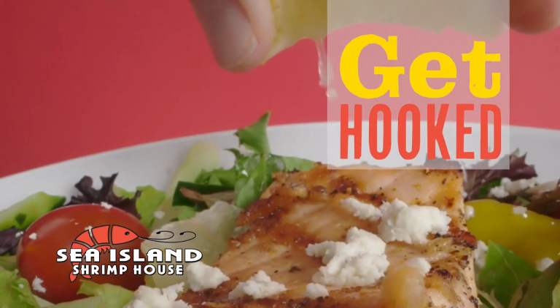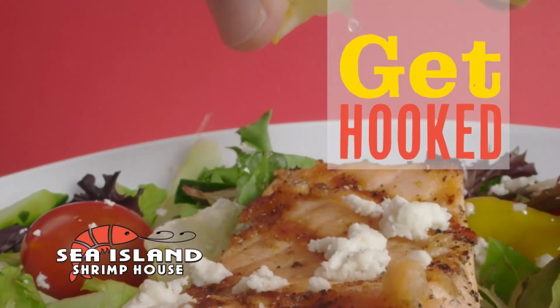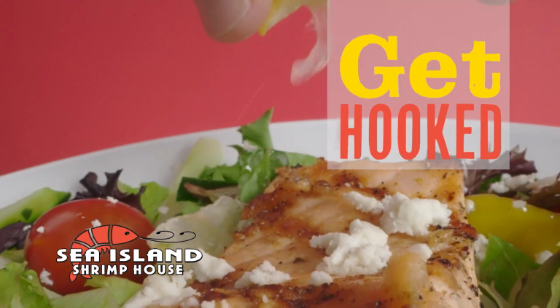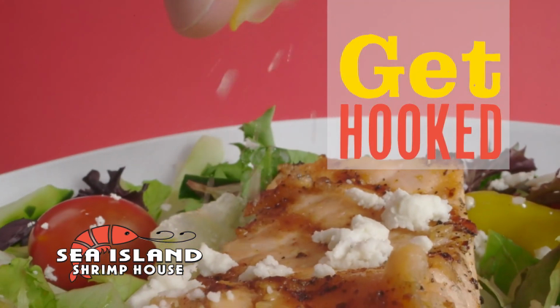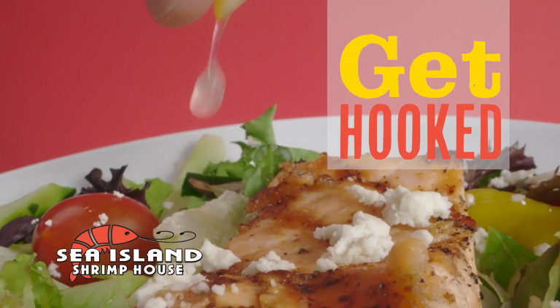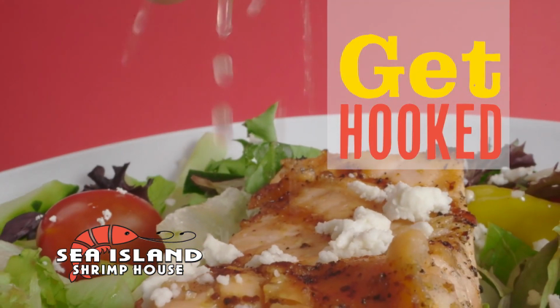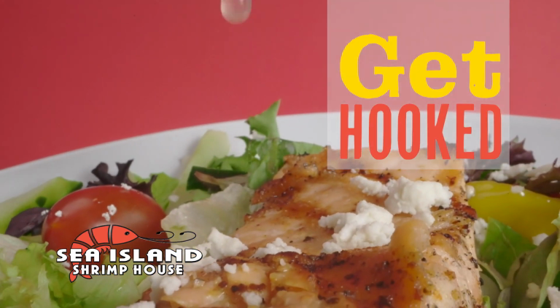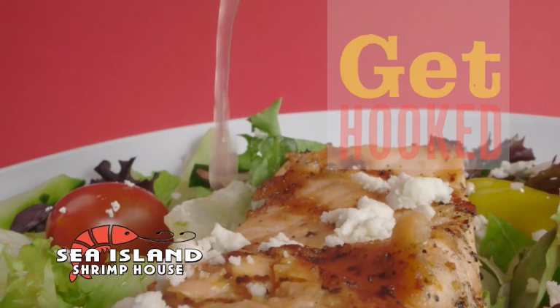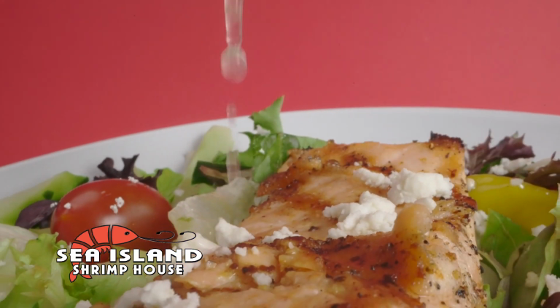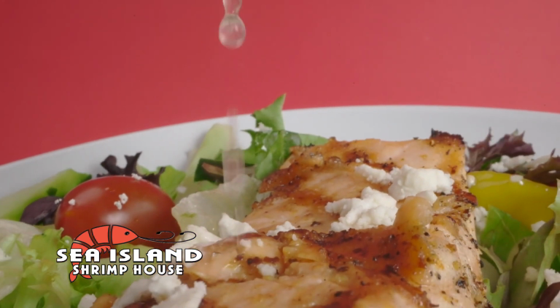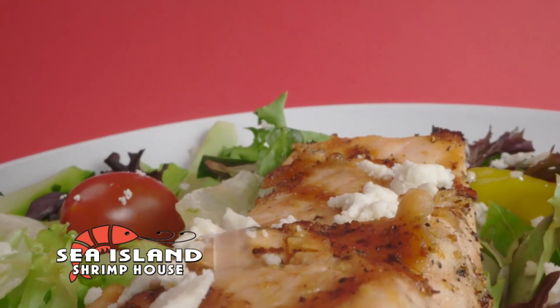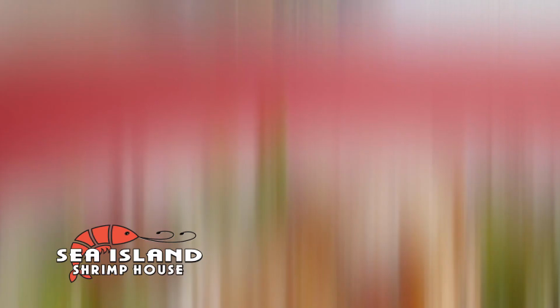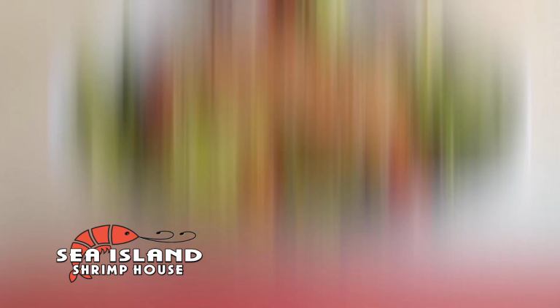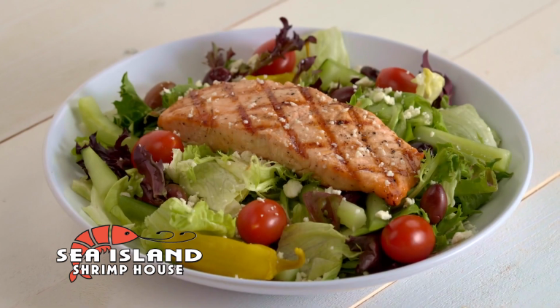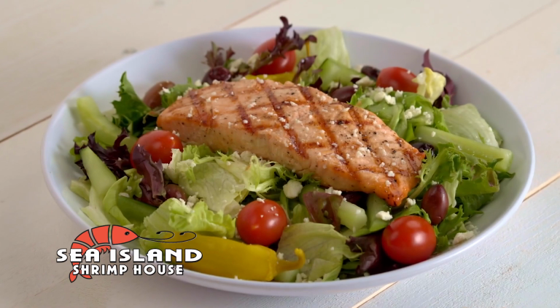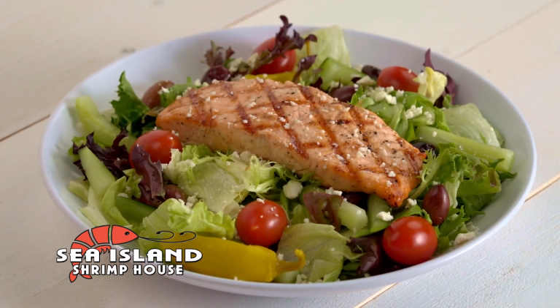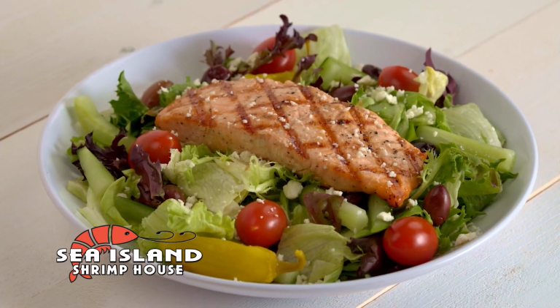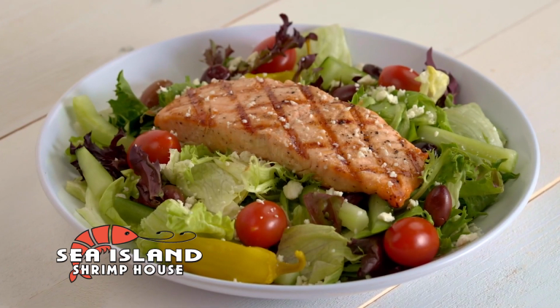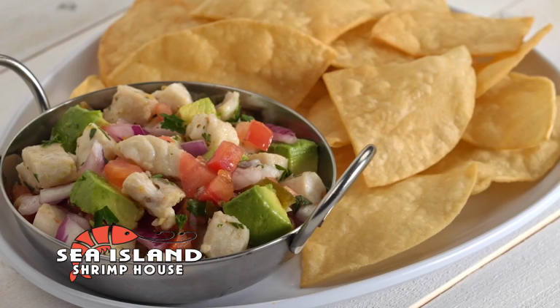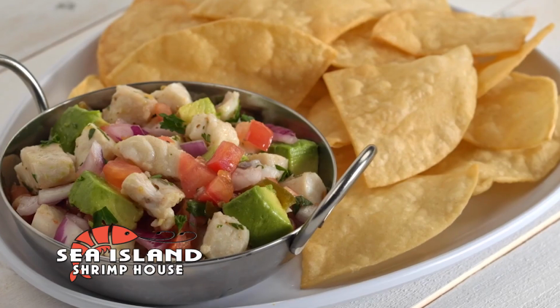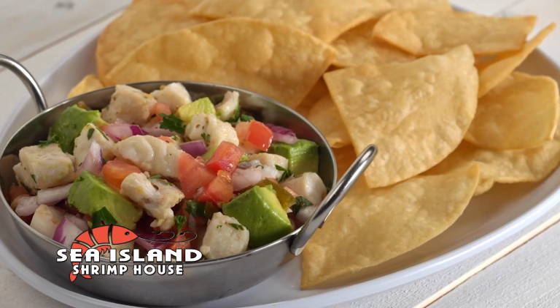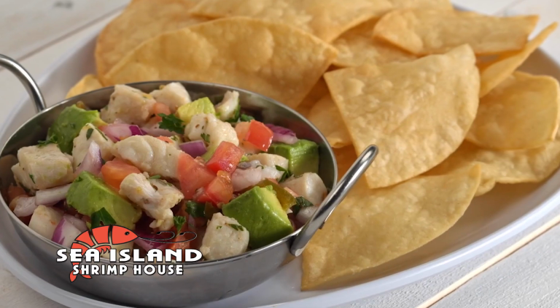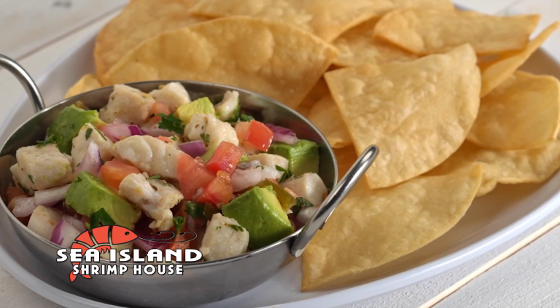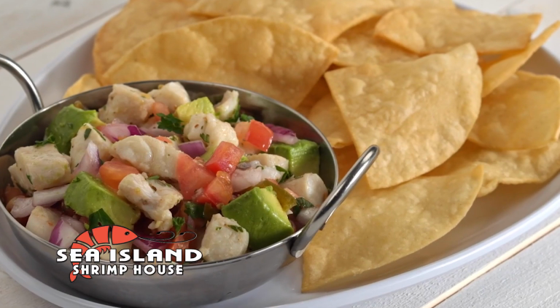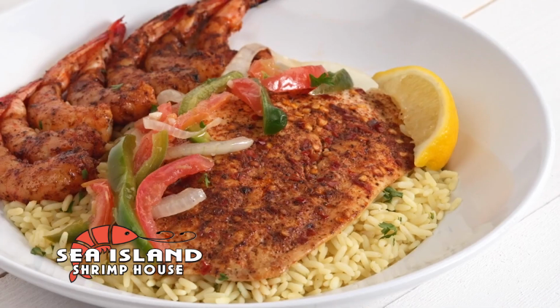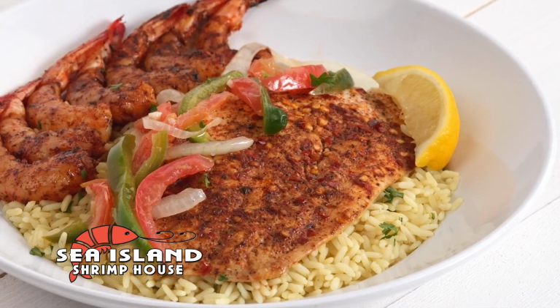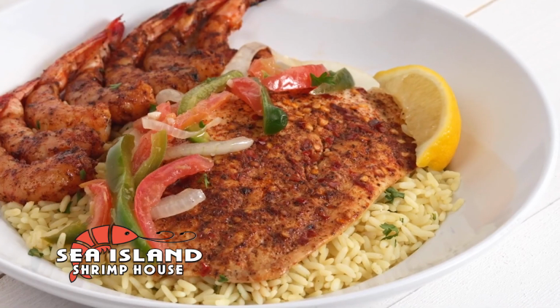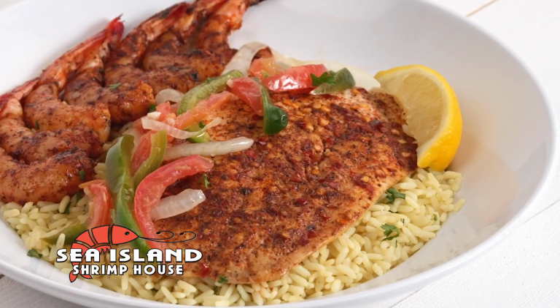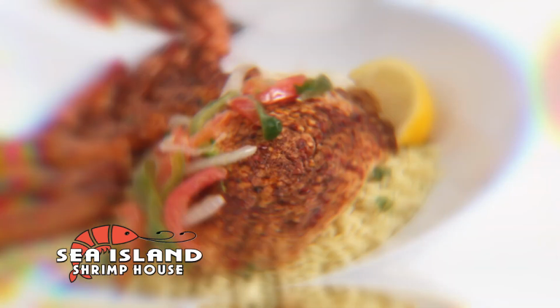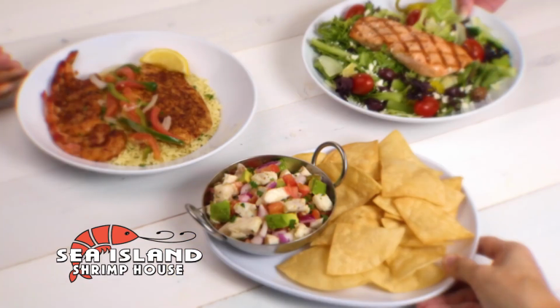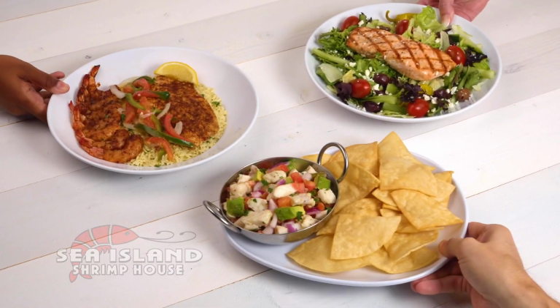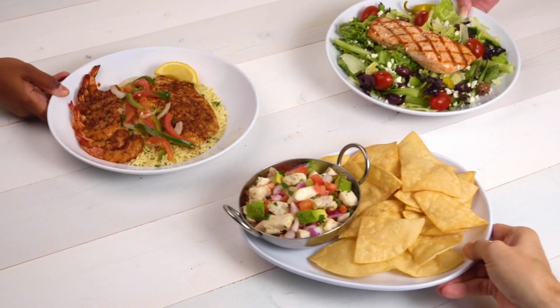Sea Island — seriously good seafood. Catch your next bite at Sea Island. Order online.